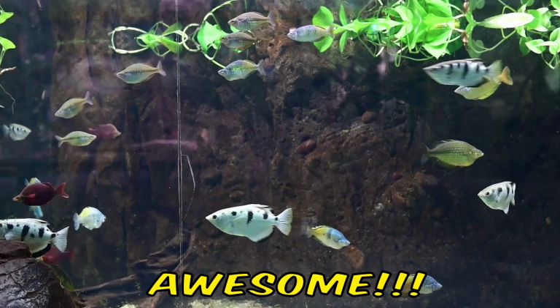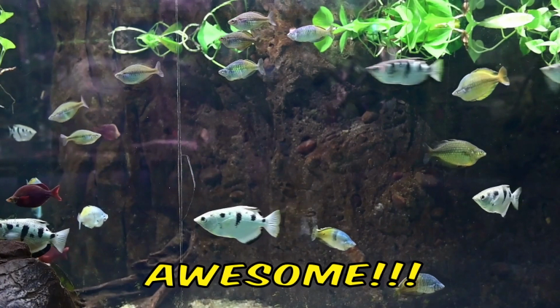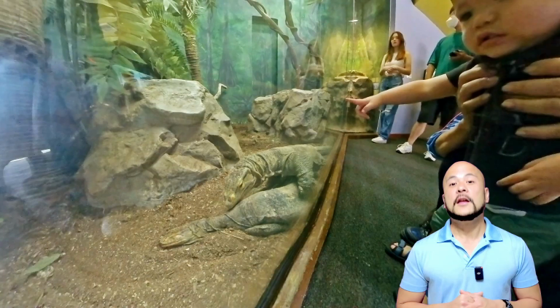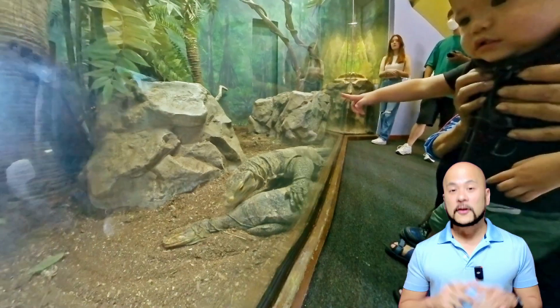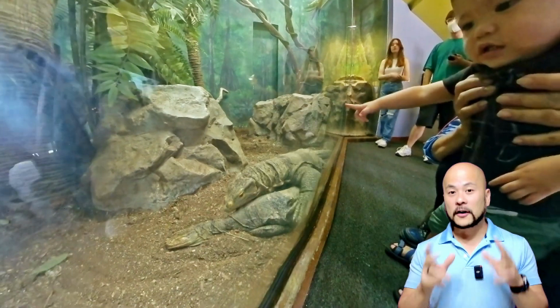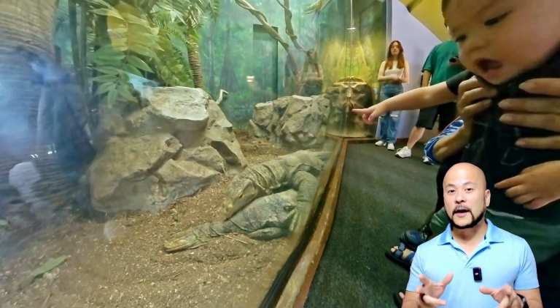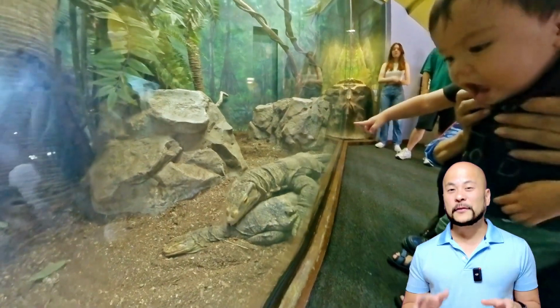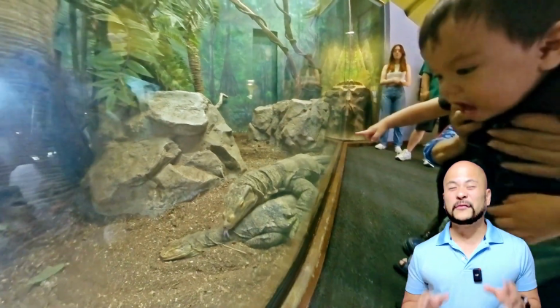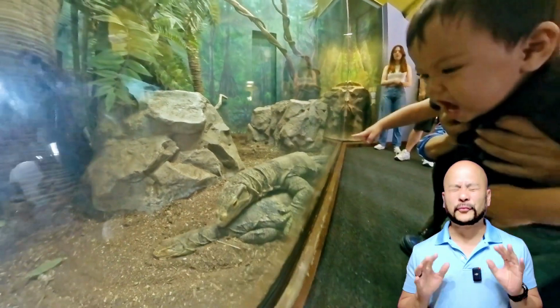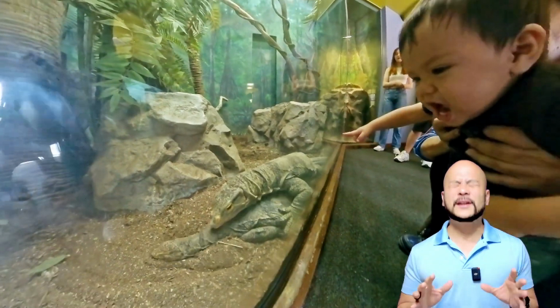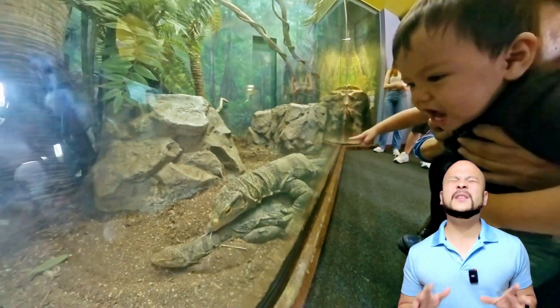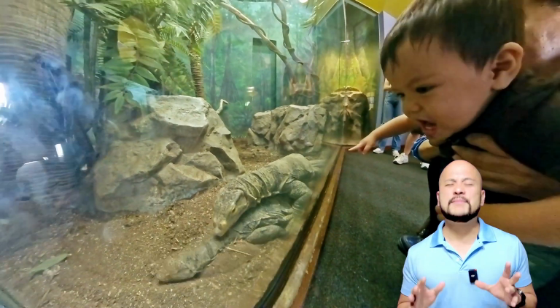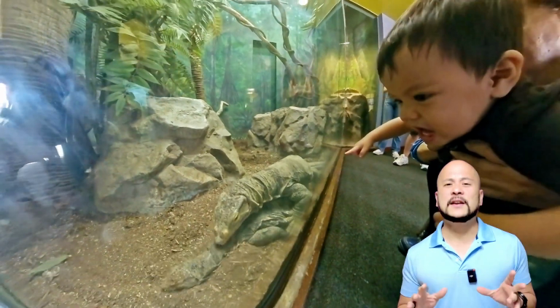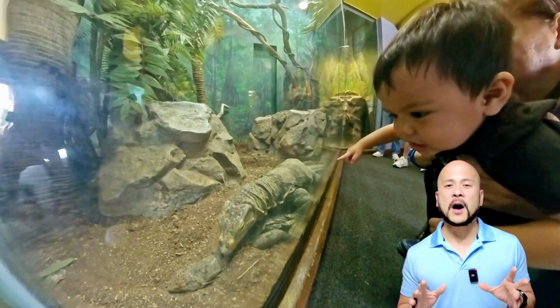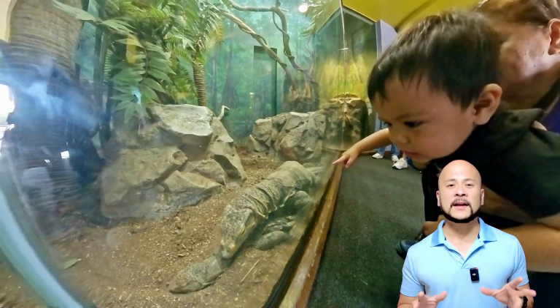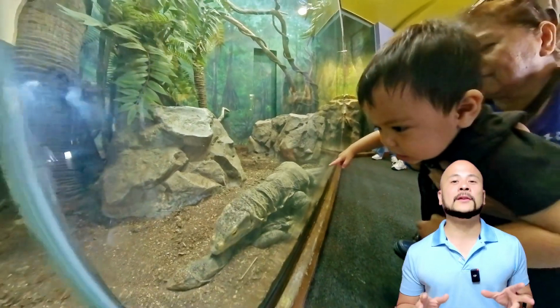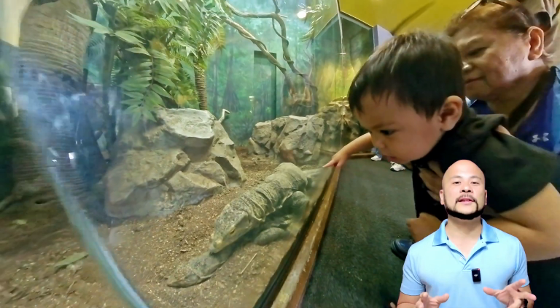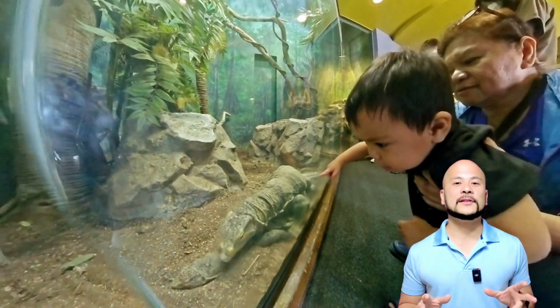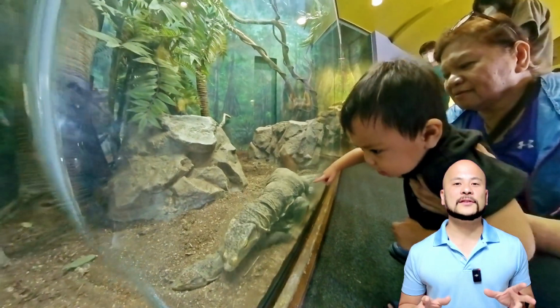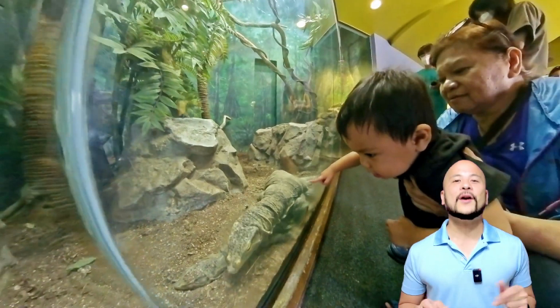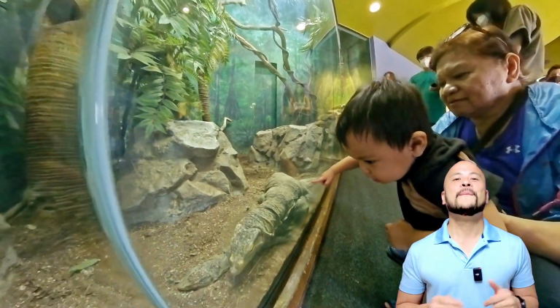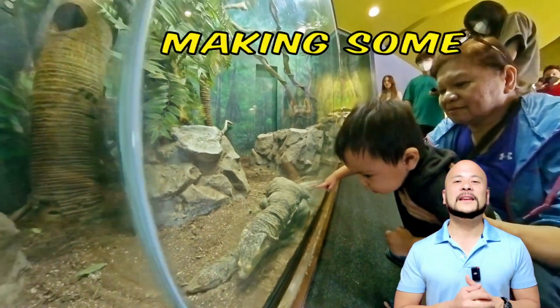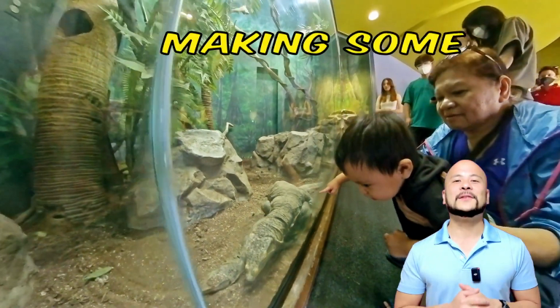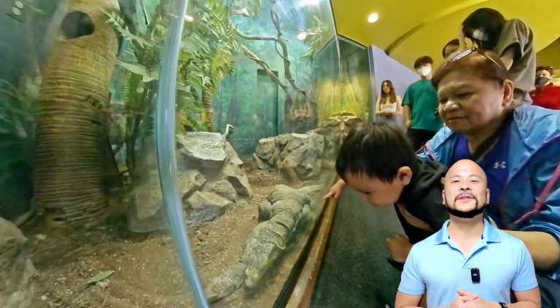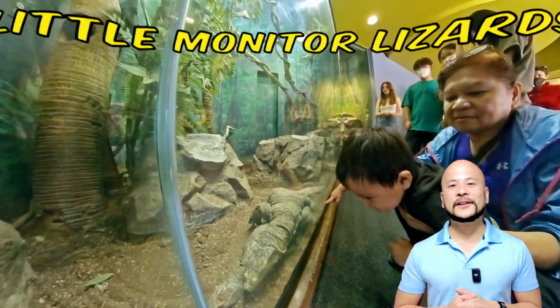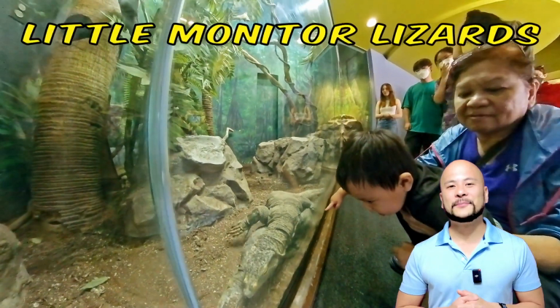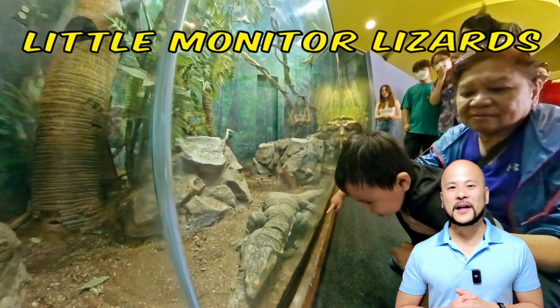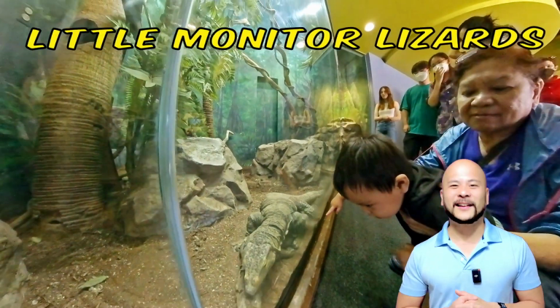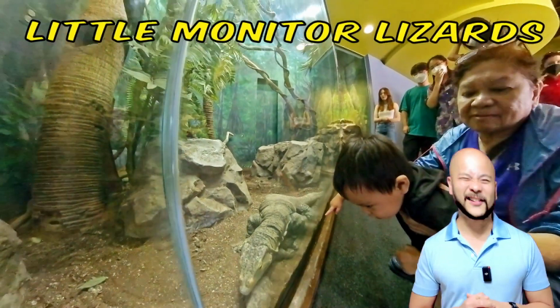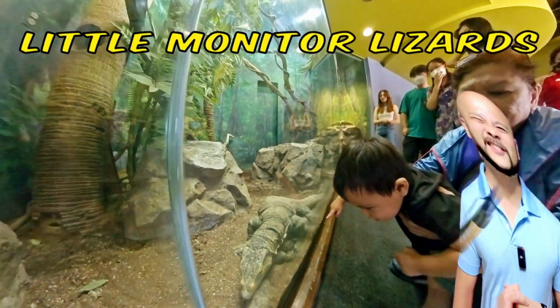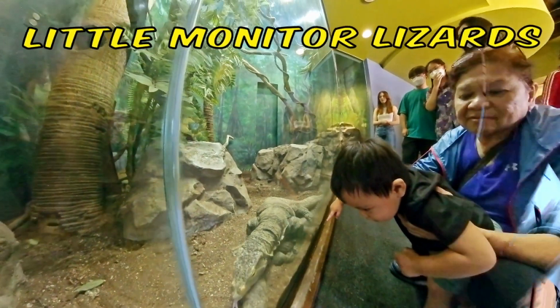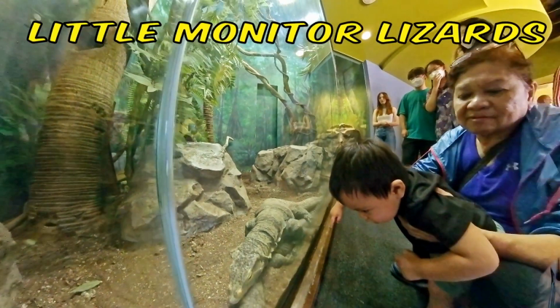Here are a couple of really big monitor lizards making some little monitor lizards.